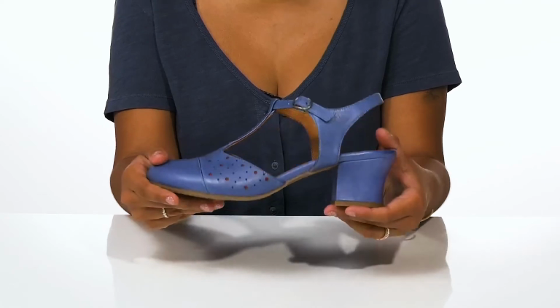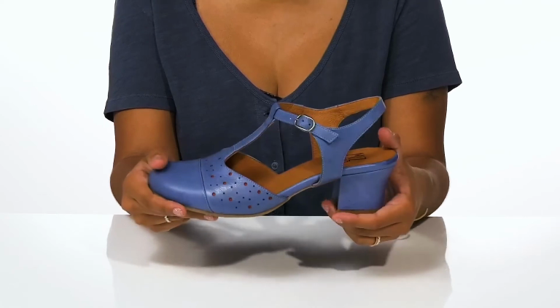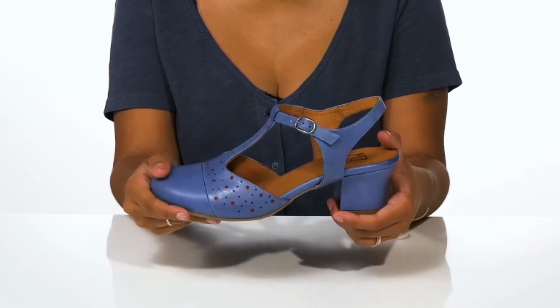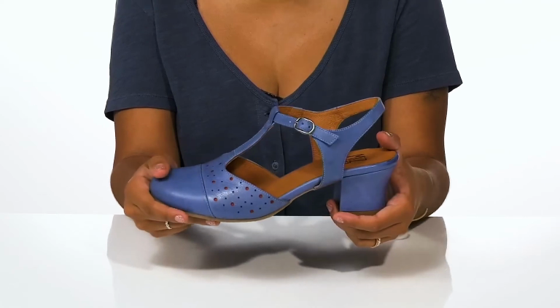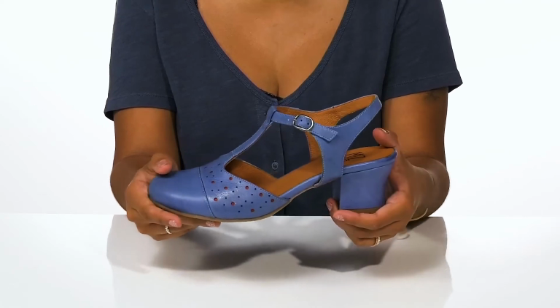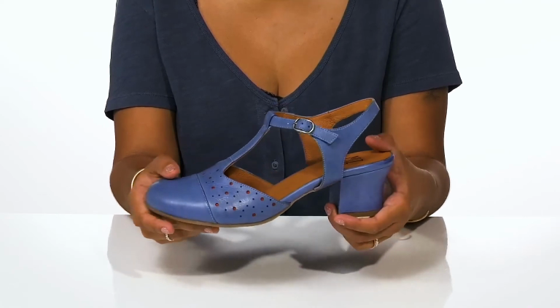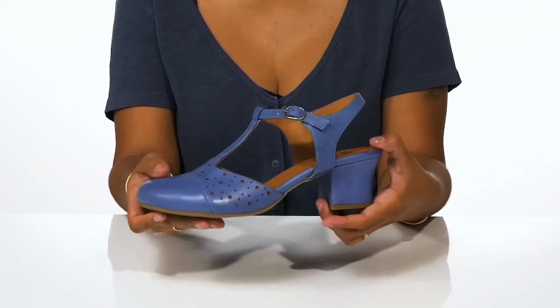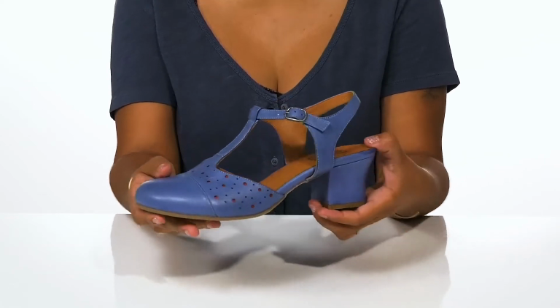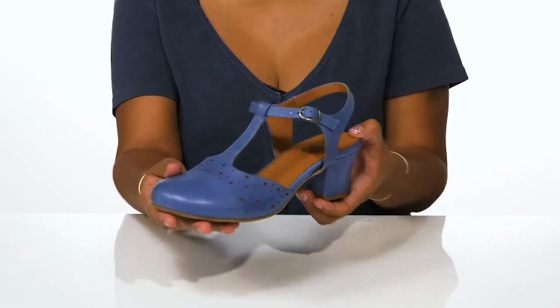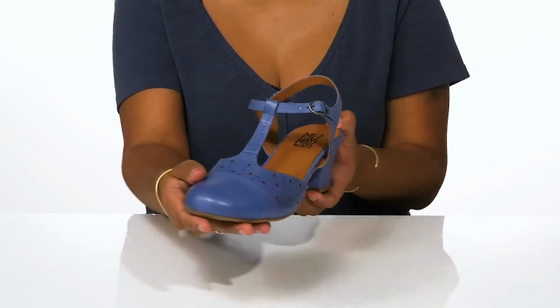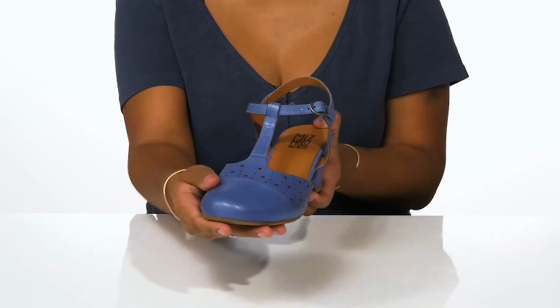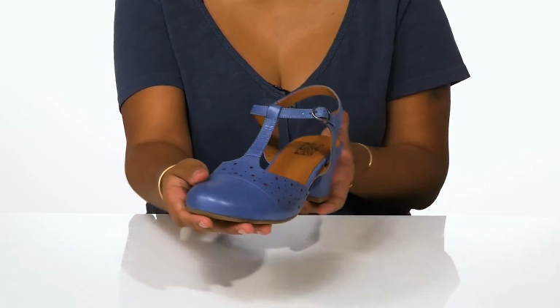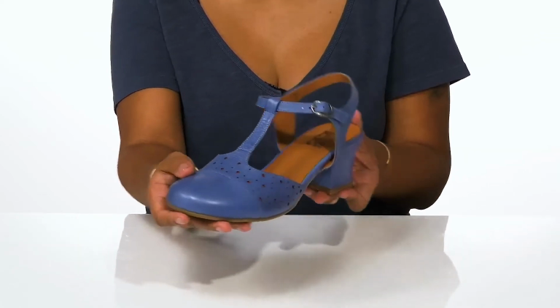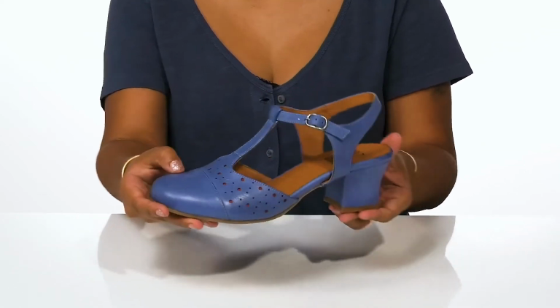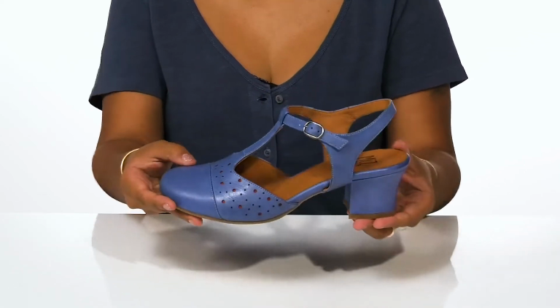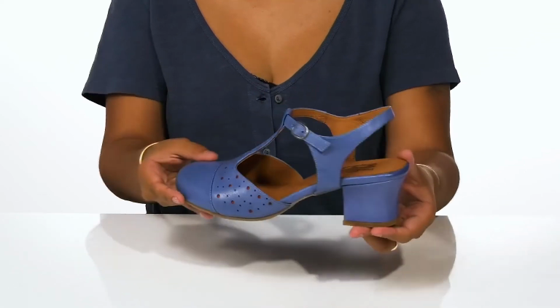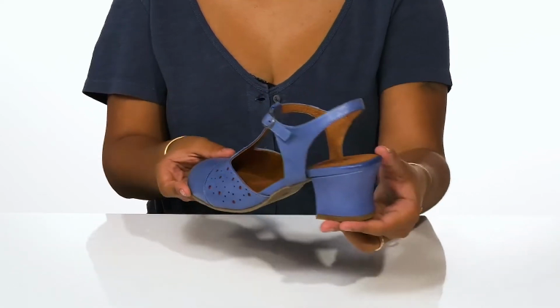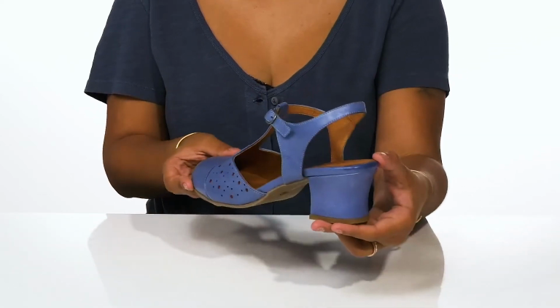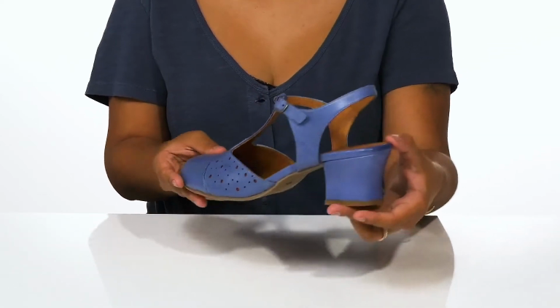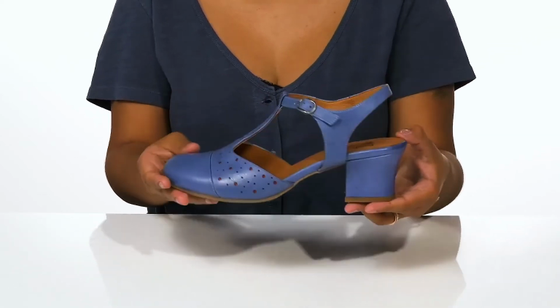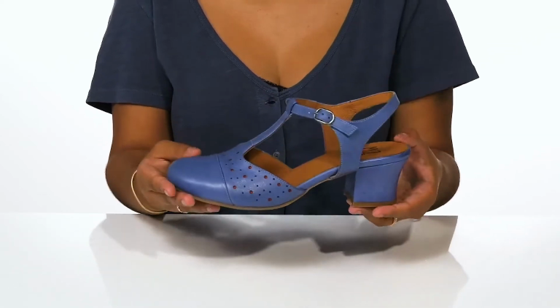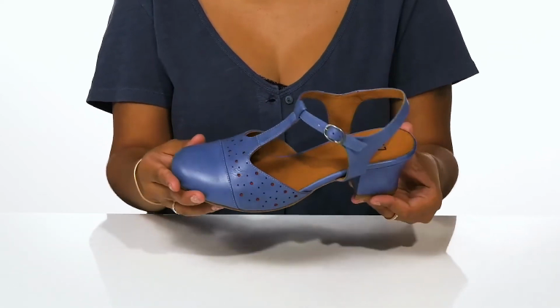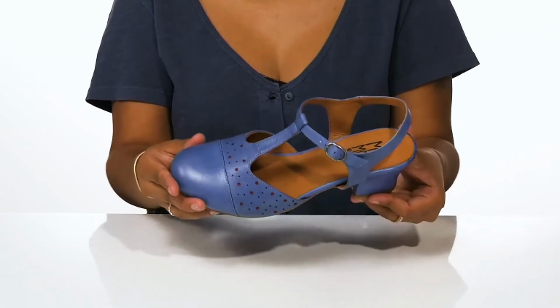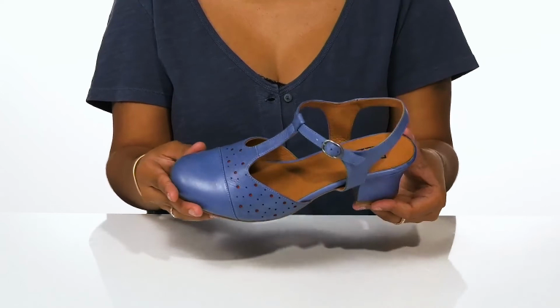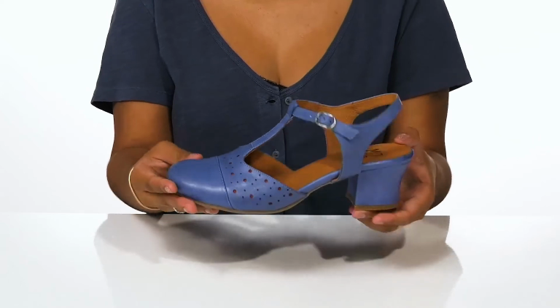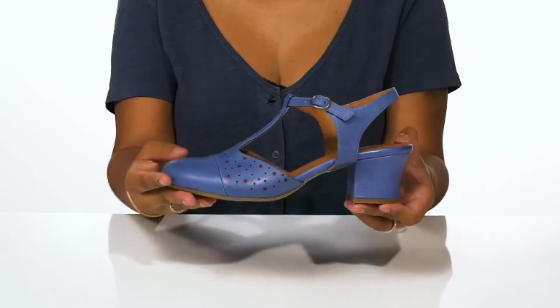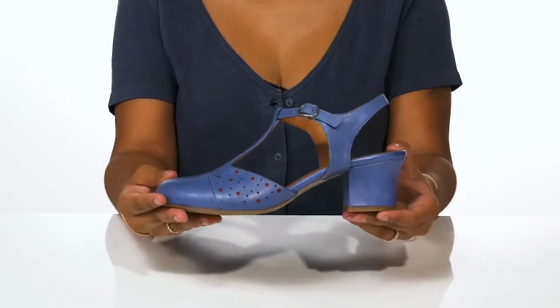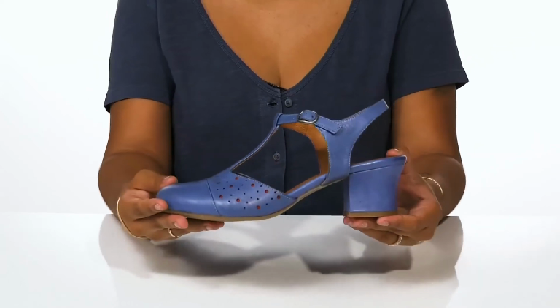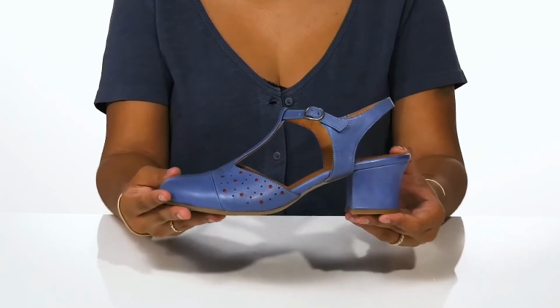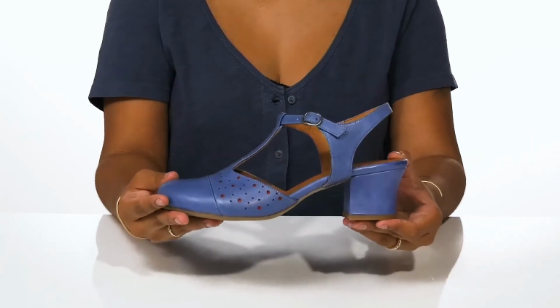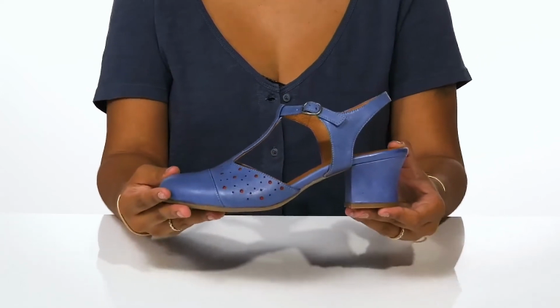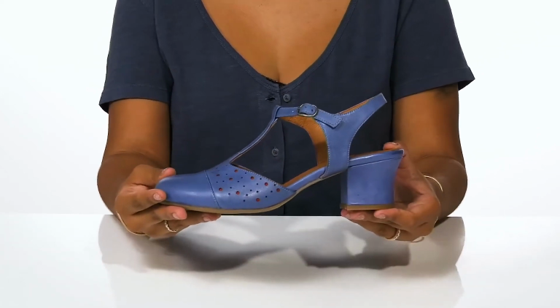Make sure to wear these with a beautiful flared dress to give yourself an elevated look this season.